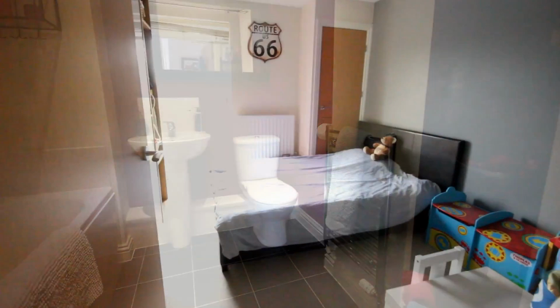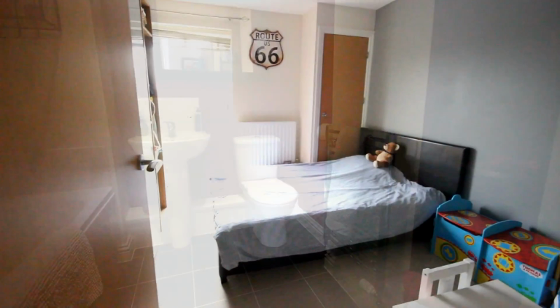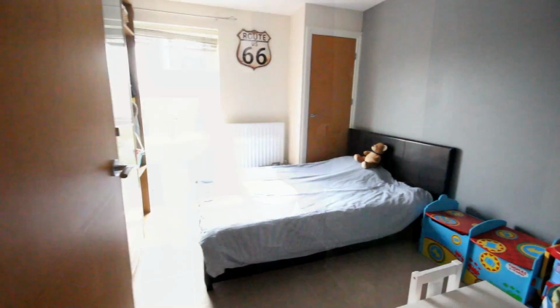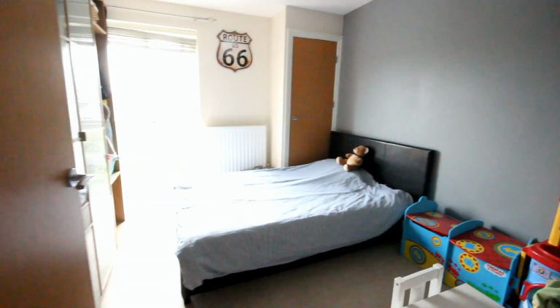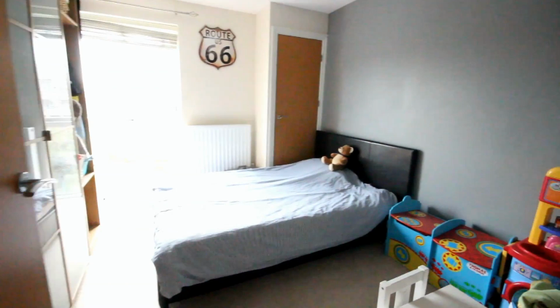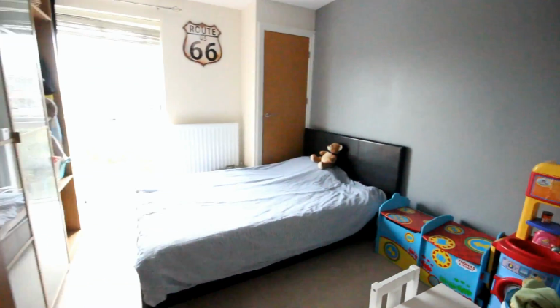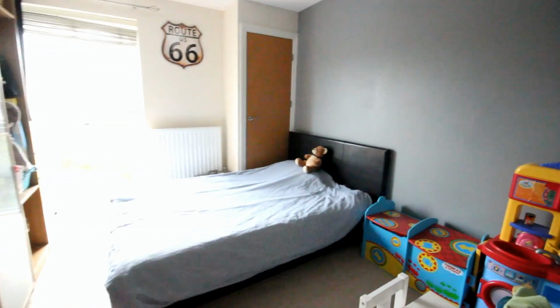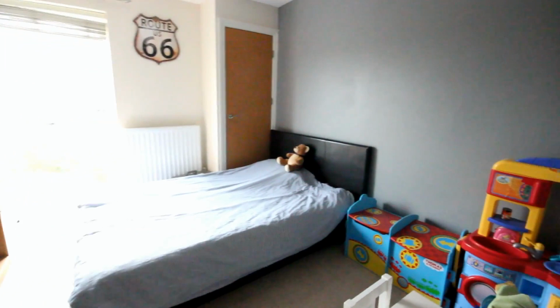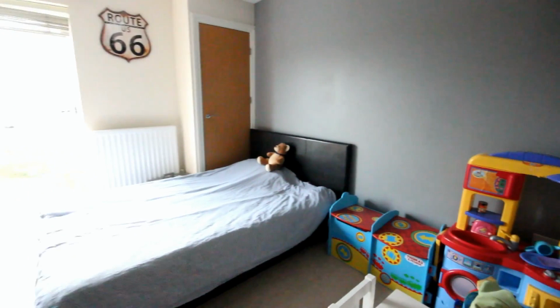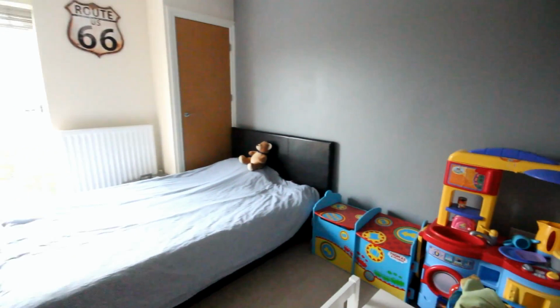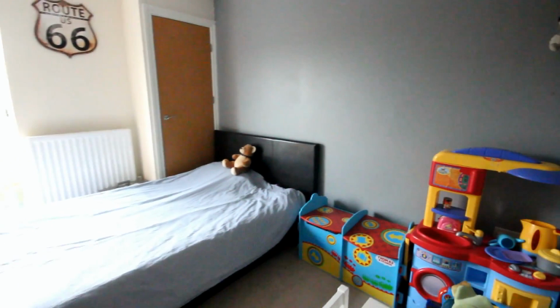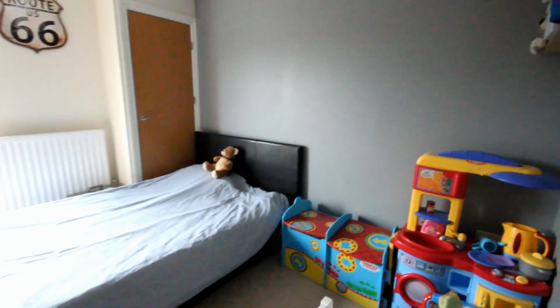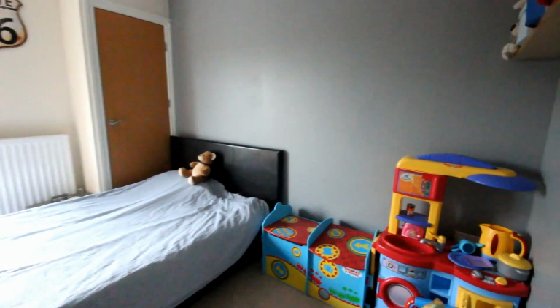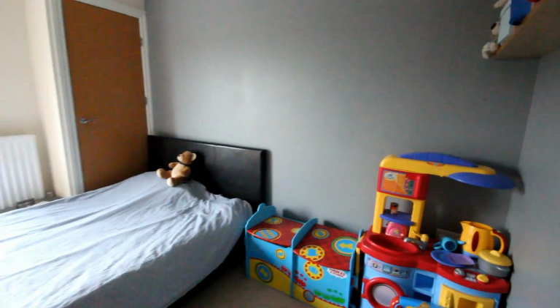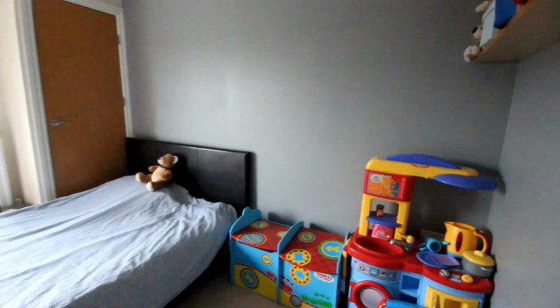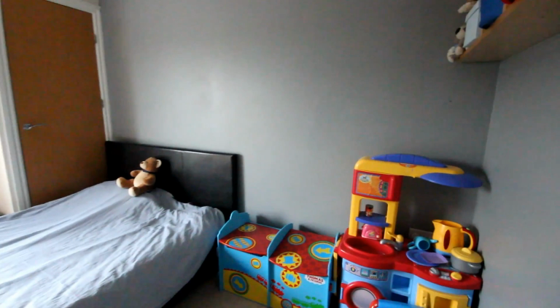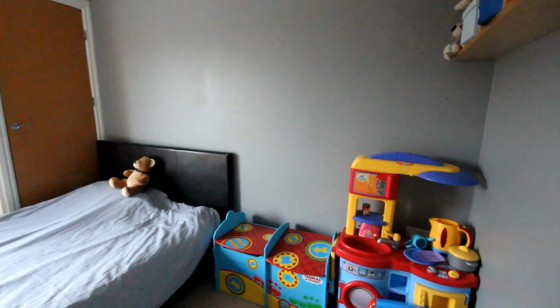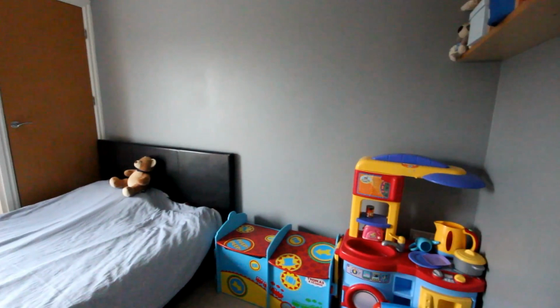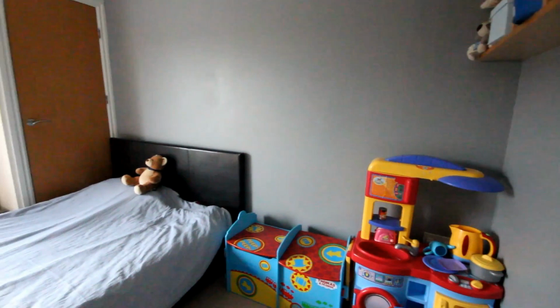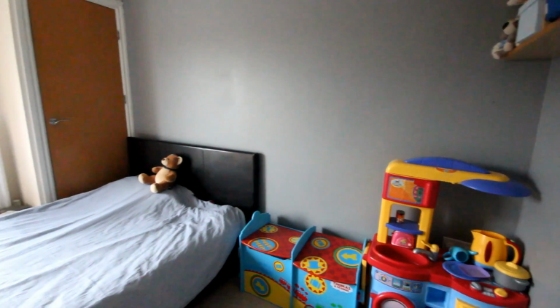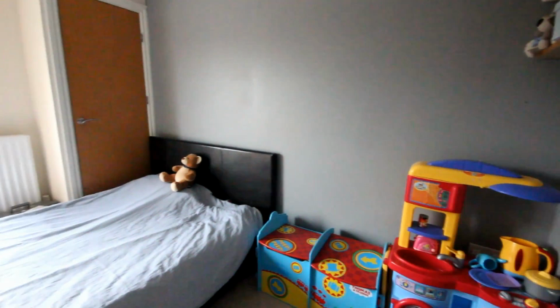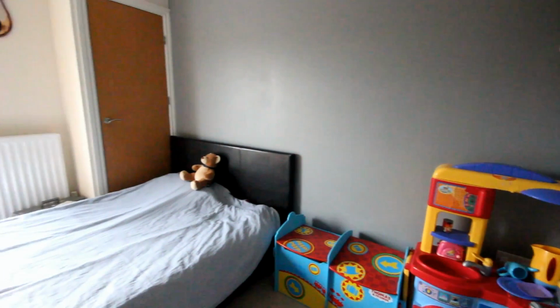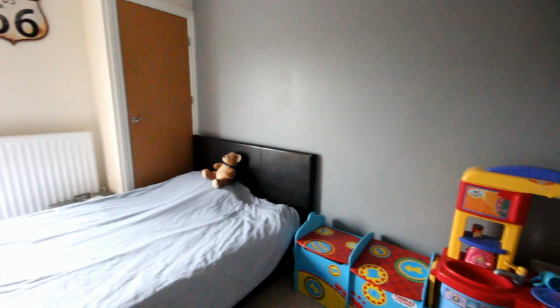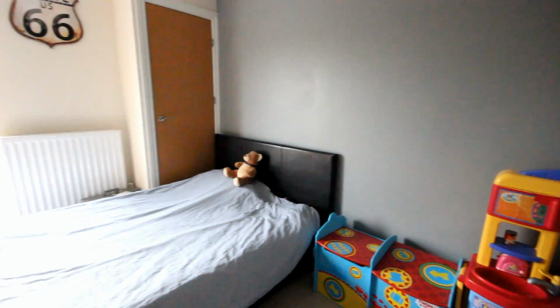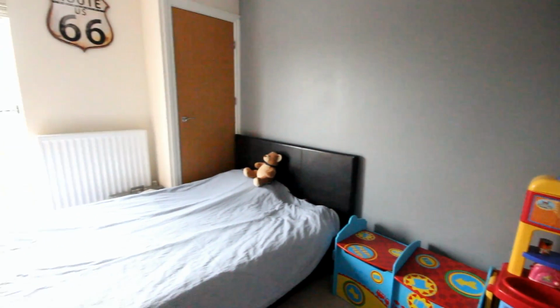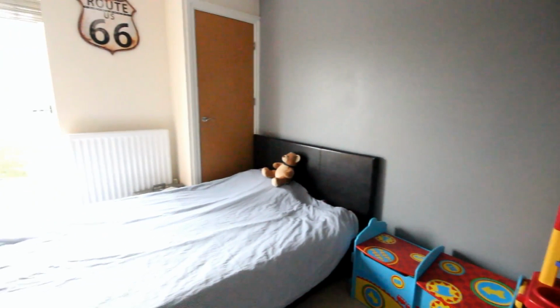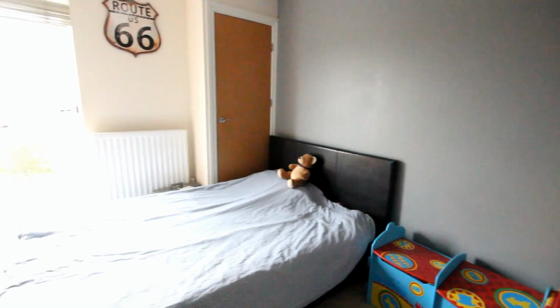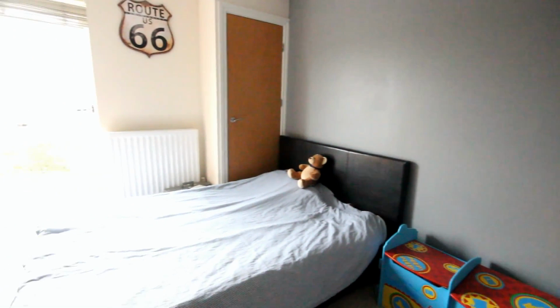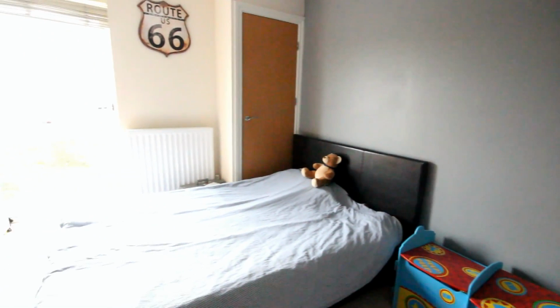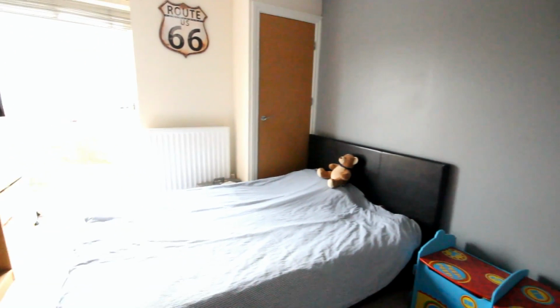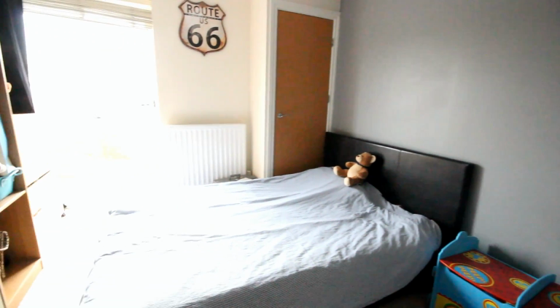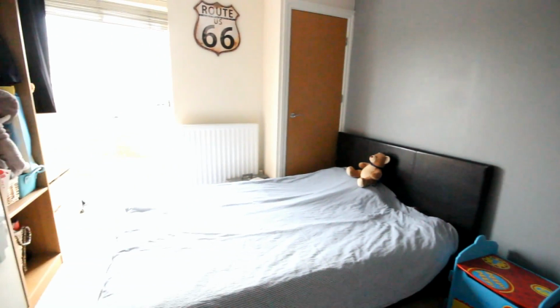The second double bedroom has another tall window, overlooking the parking area.